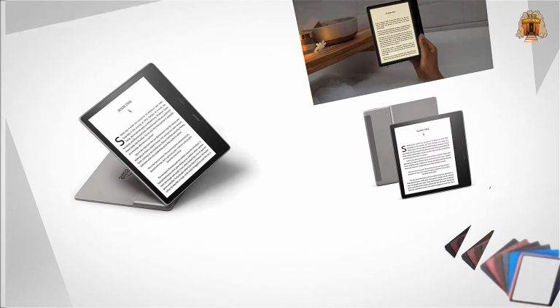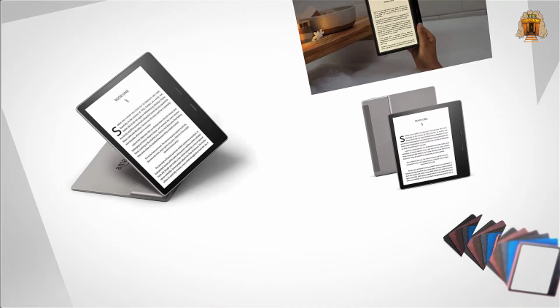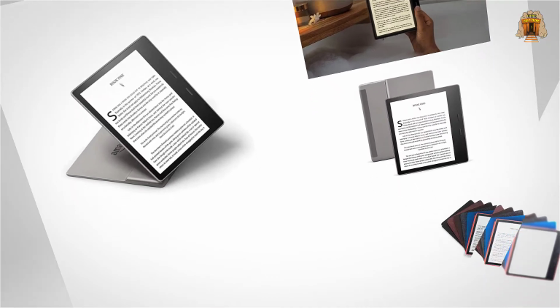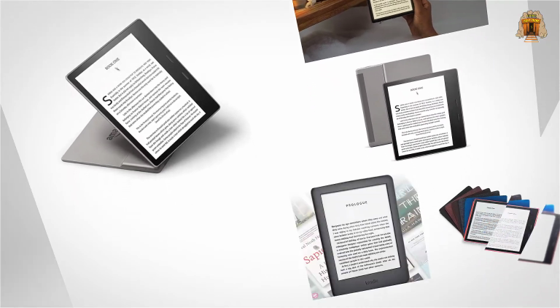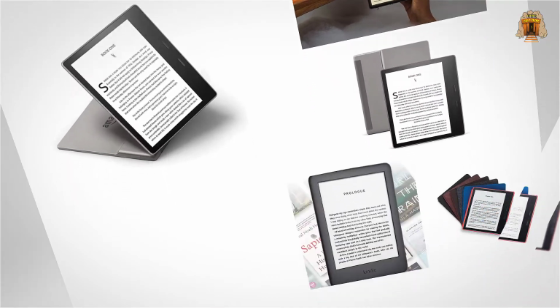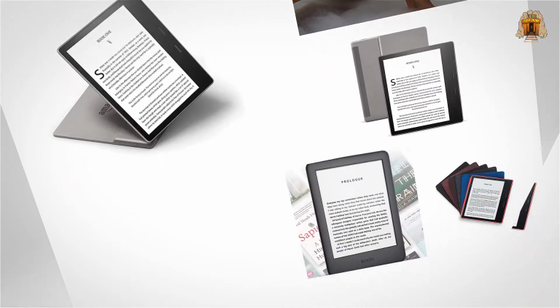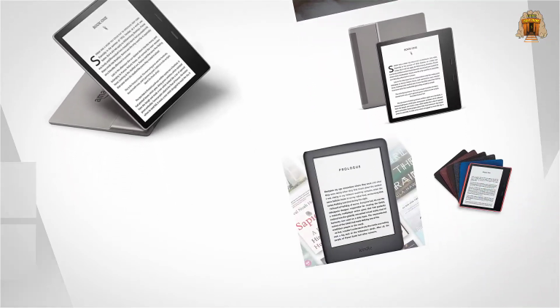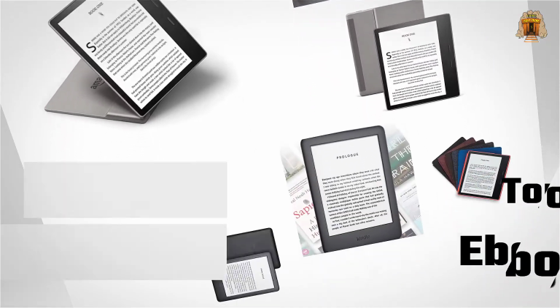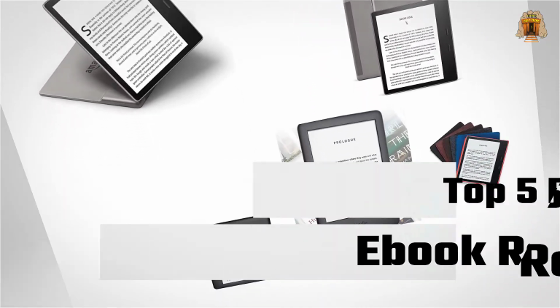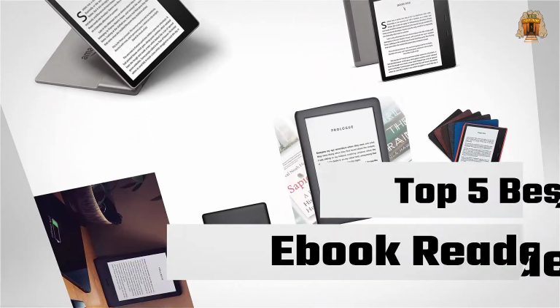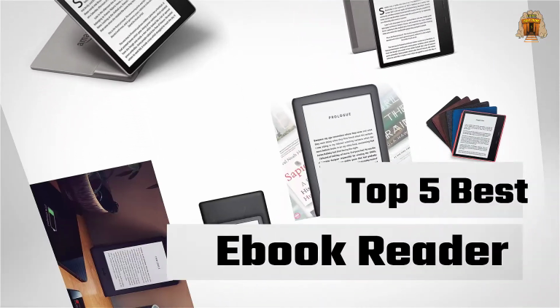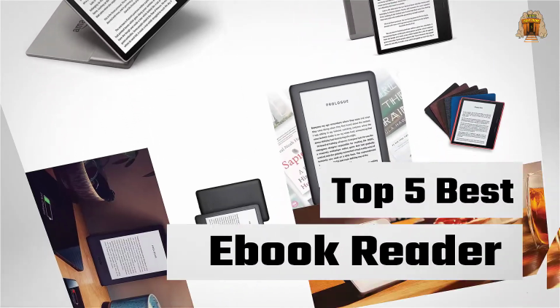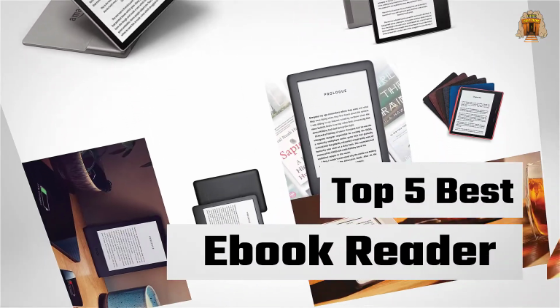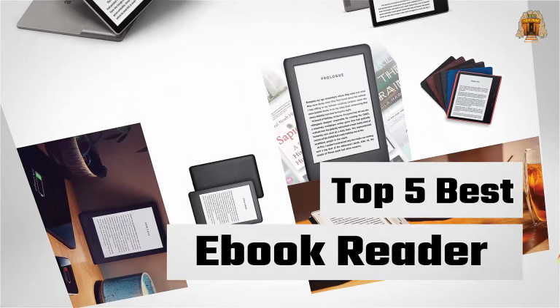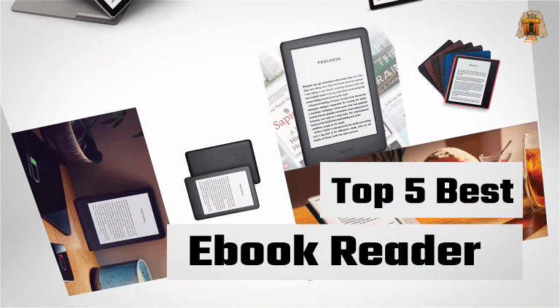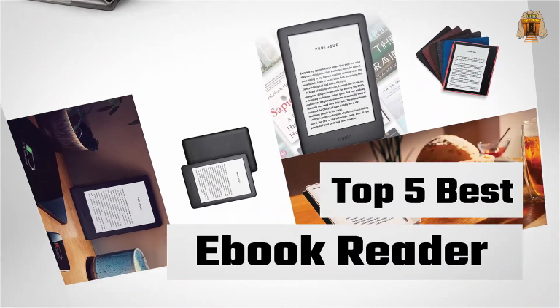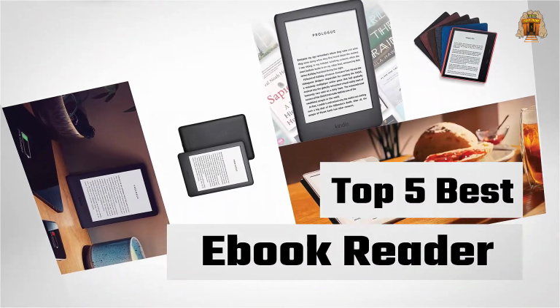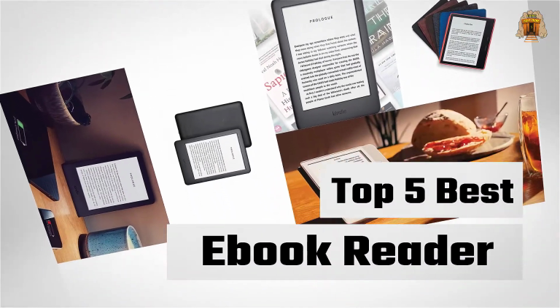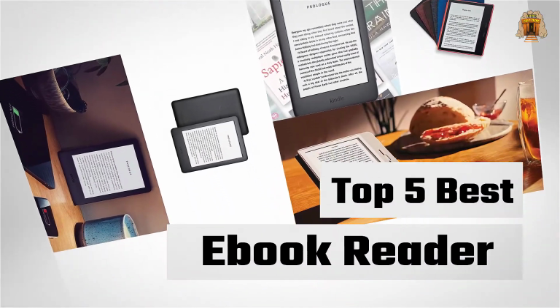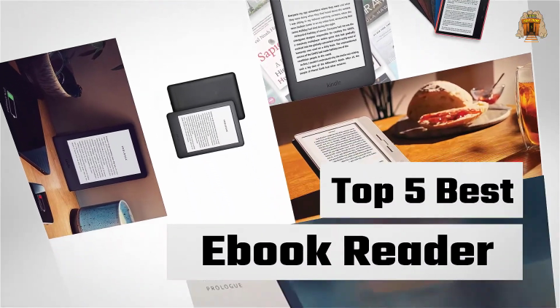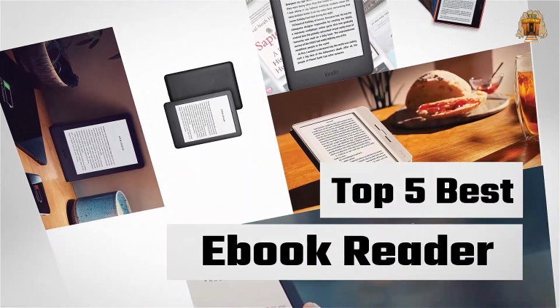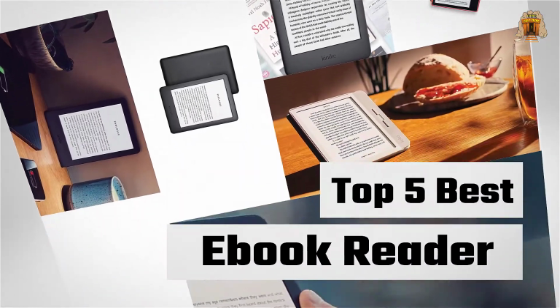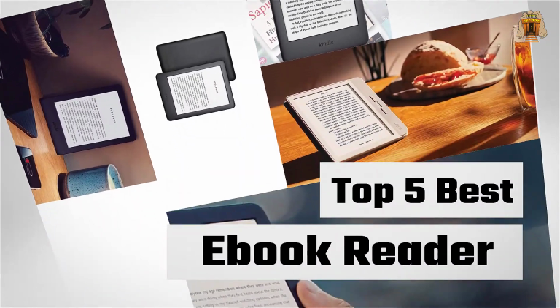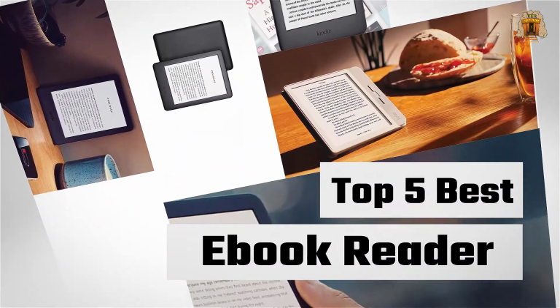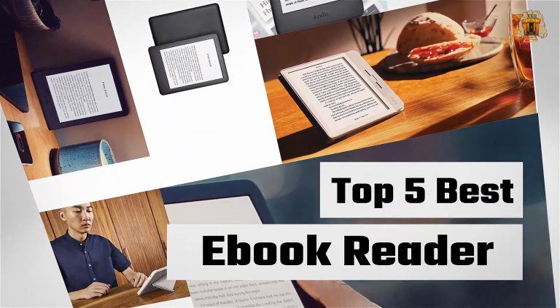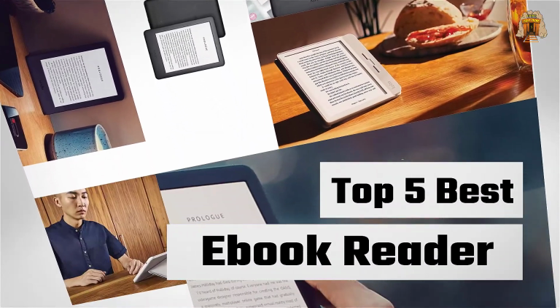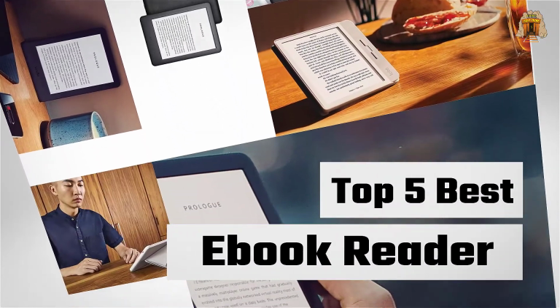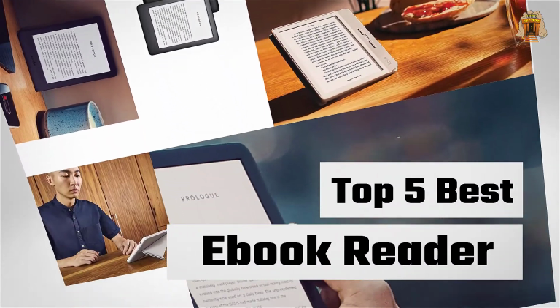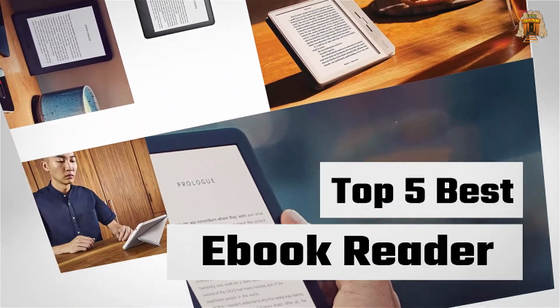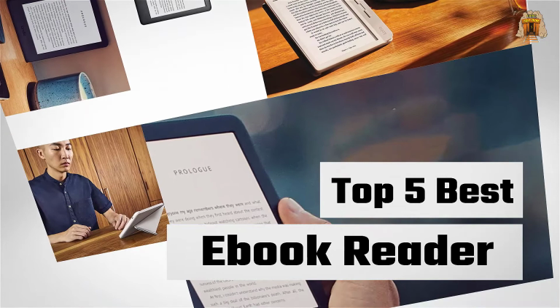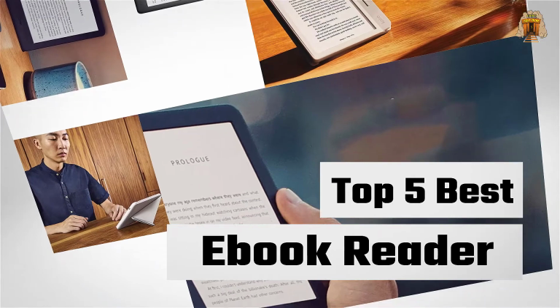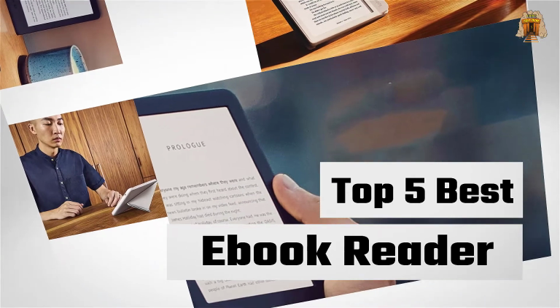If you are looking for the best ebook reader, here is a collection you have got to see. Let's get started.